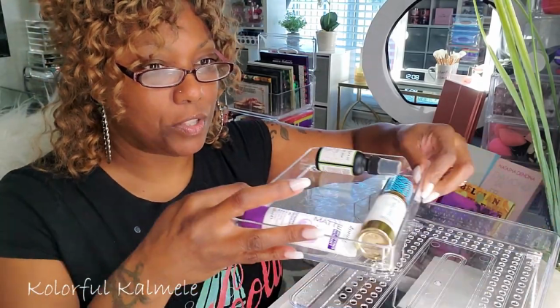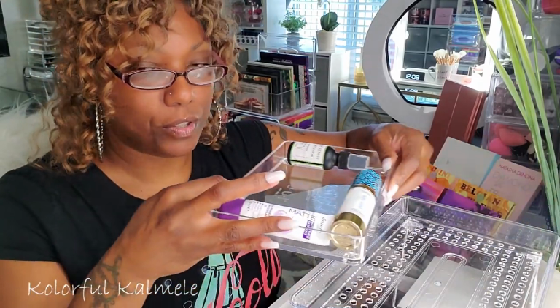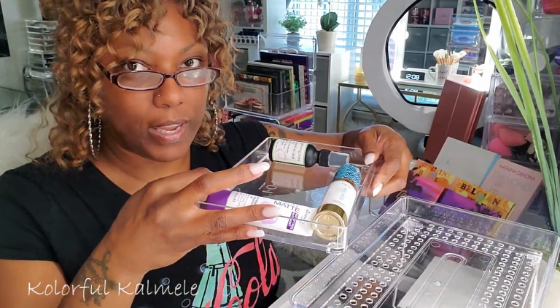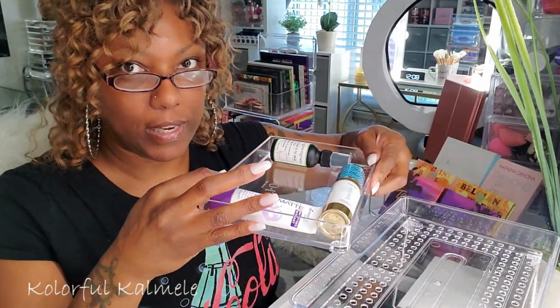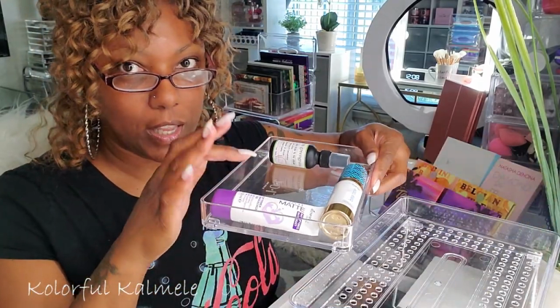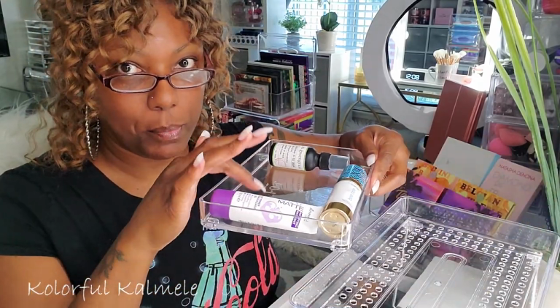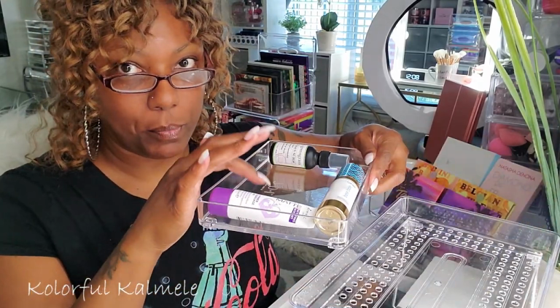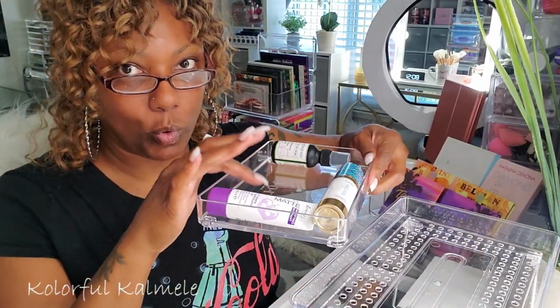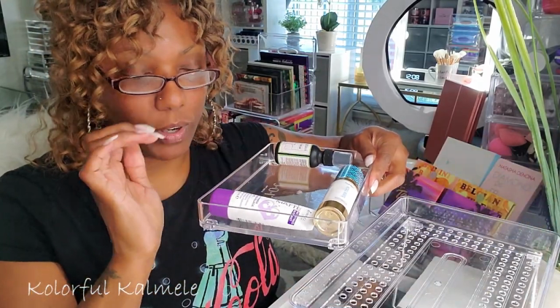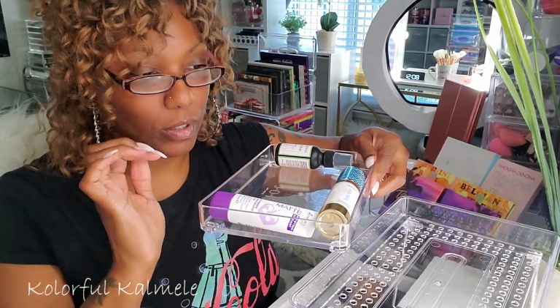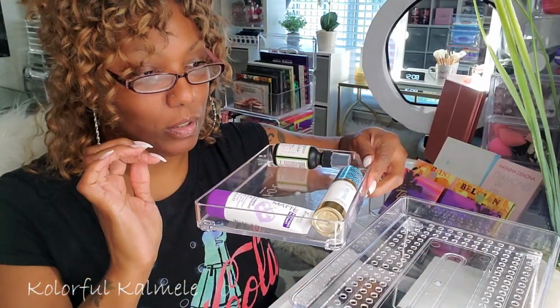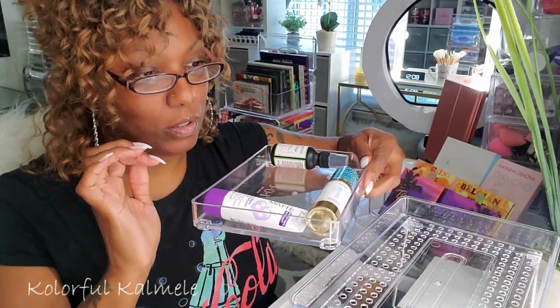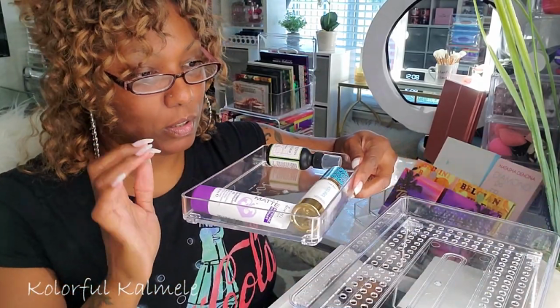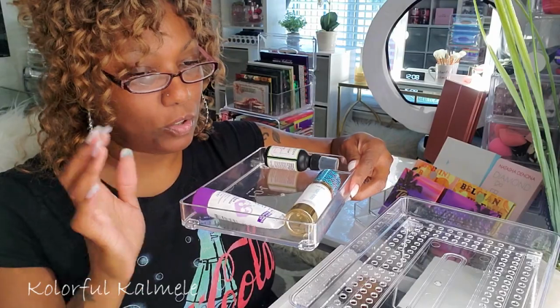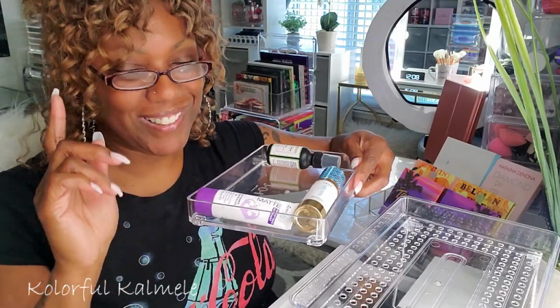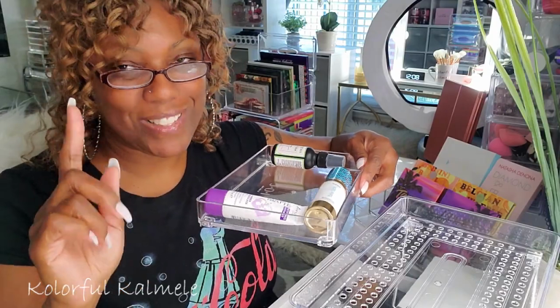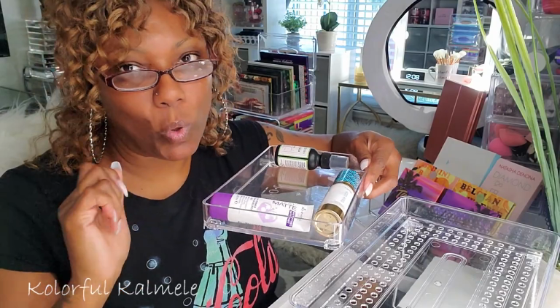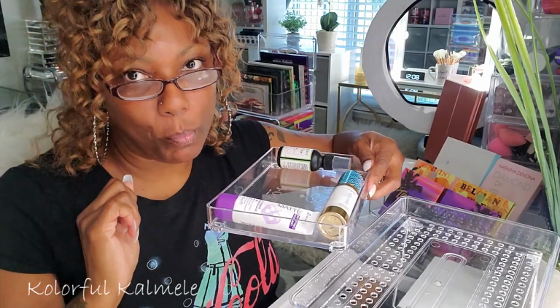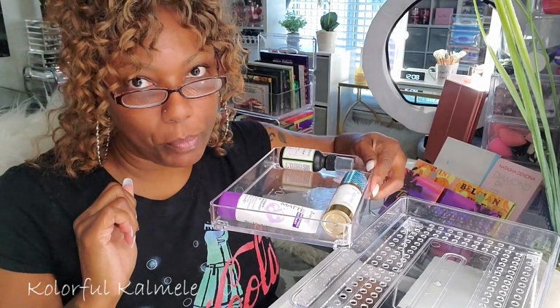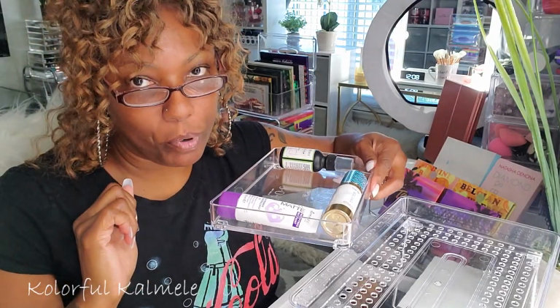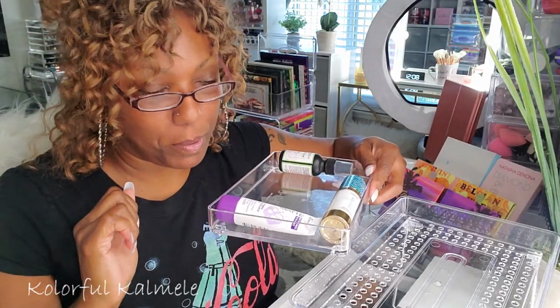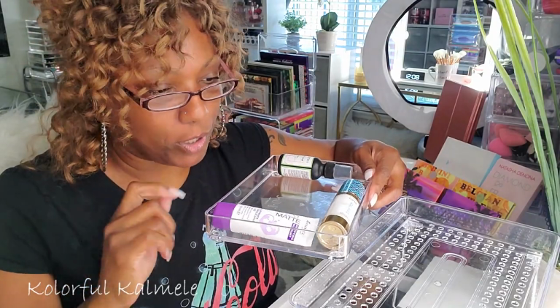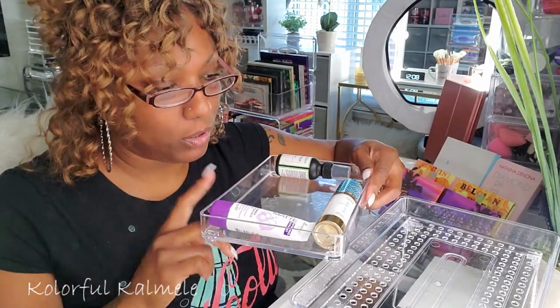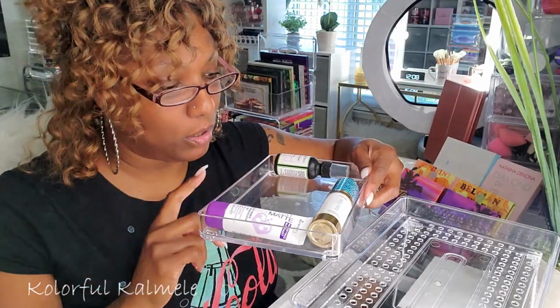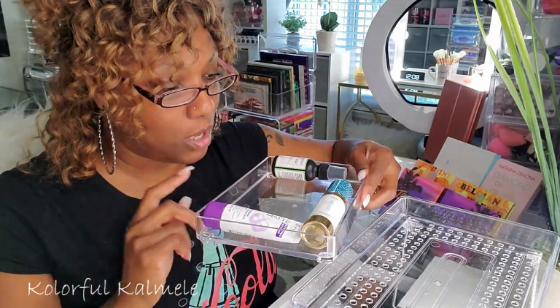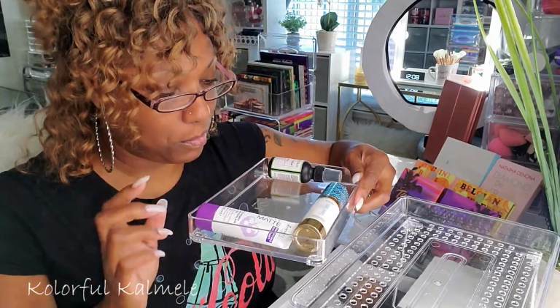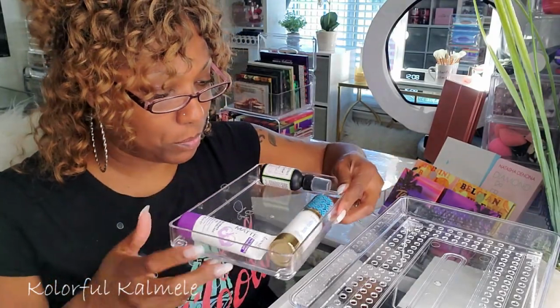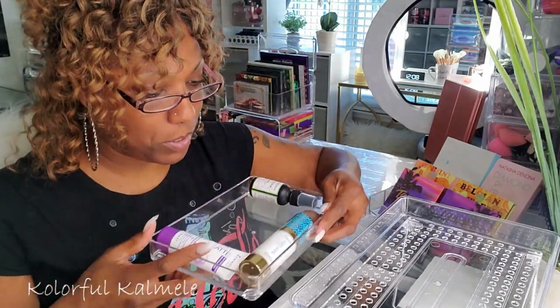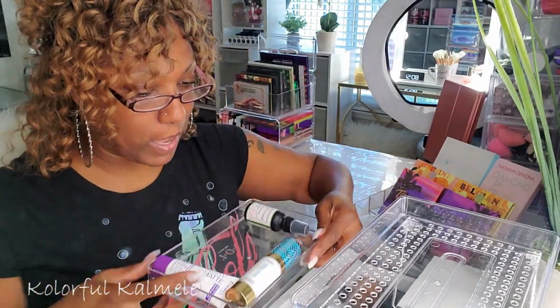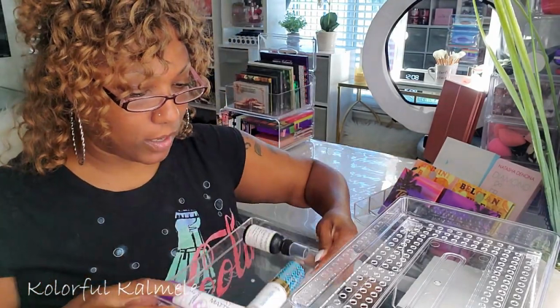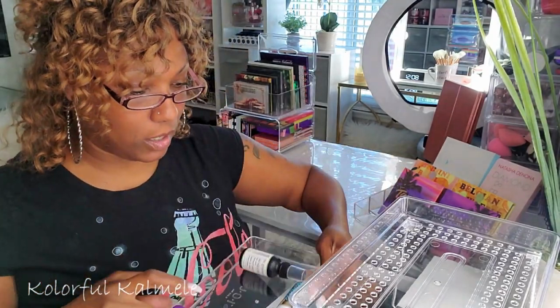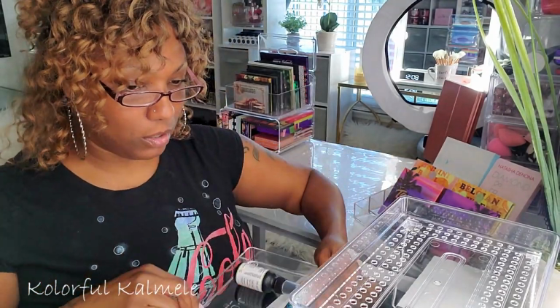So I do need to grab another moisturizer and at least one more primer to put back in here.